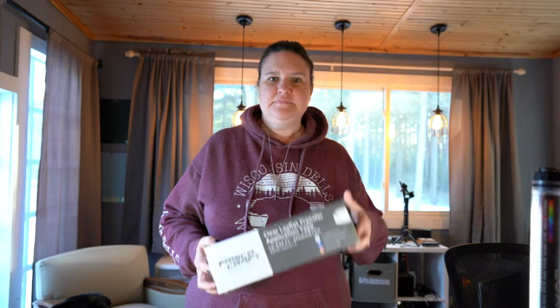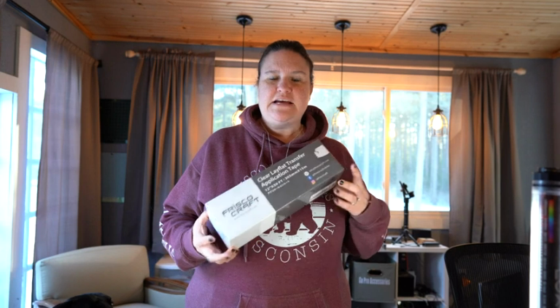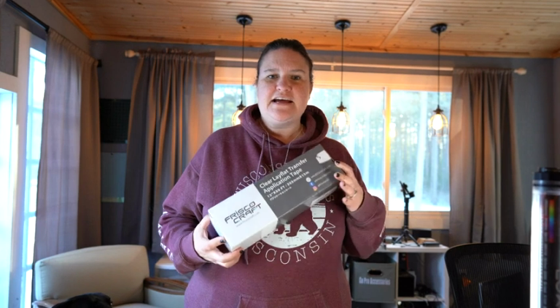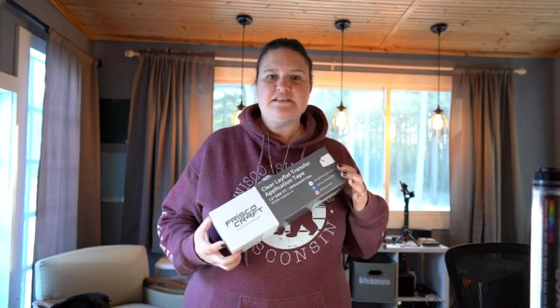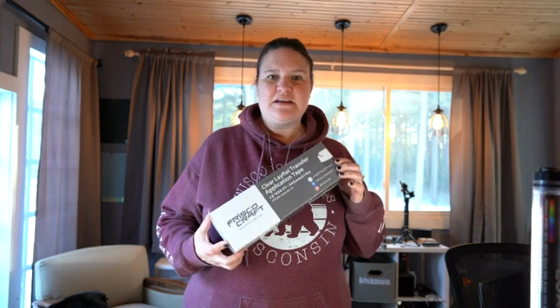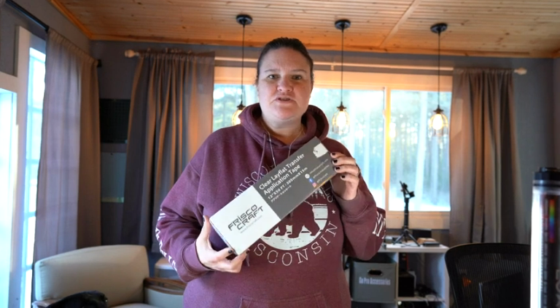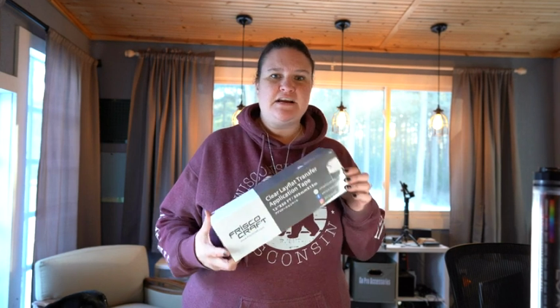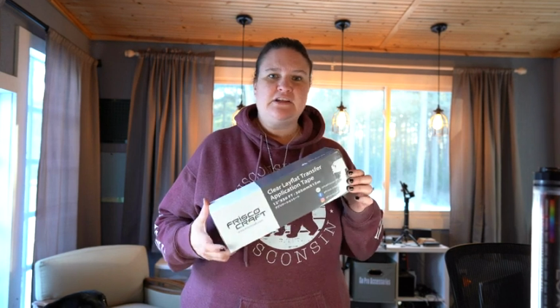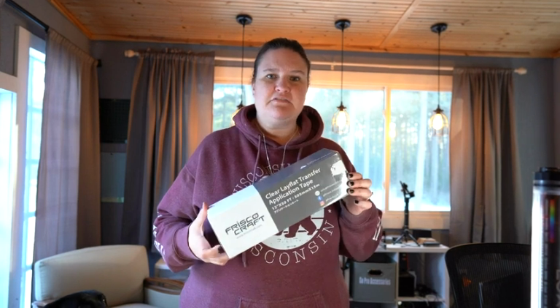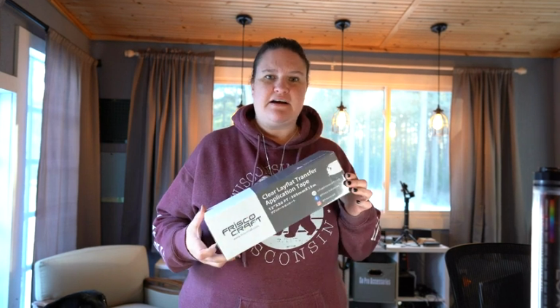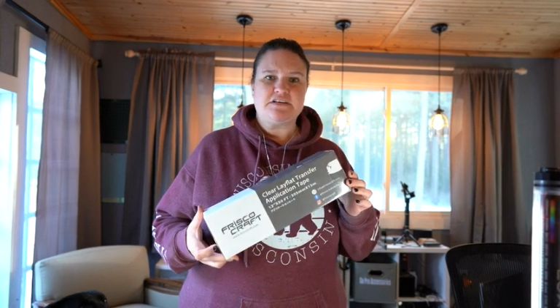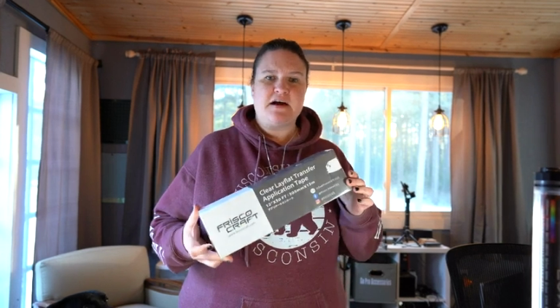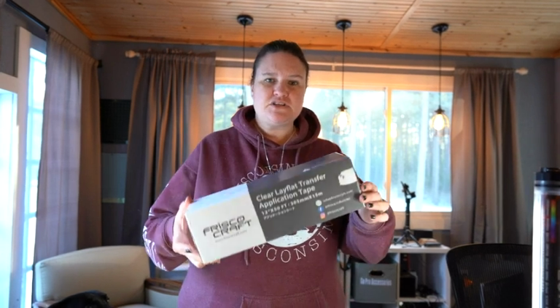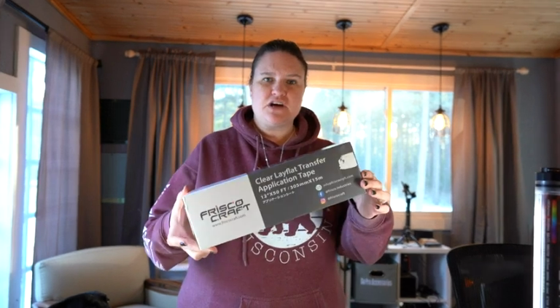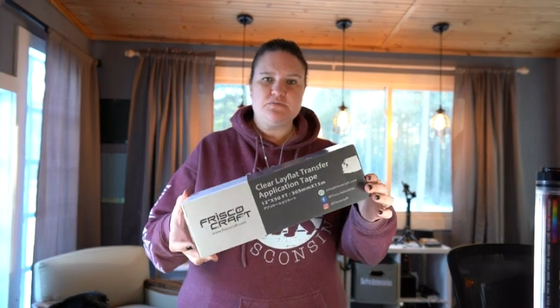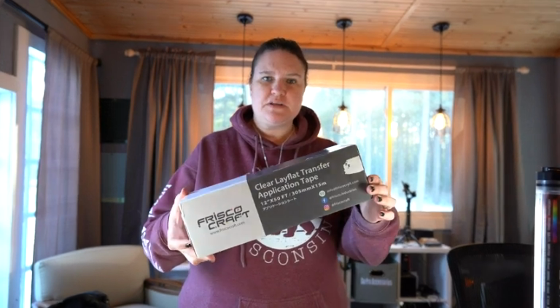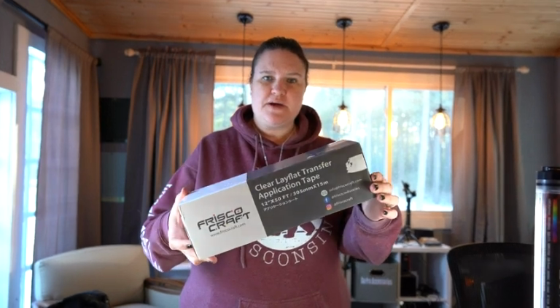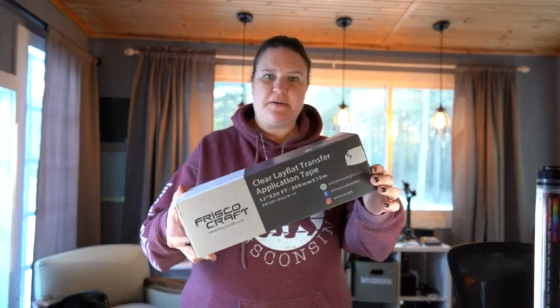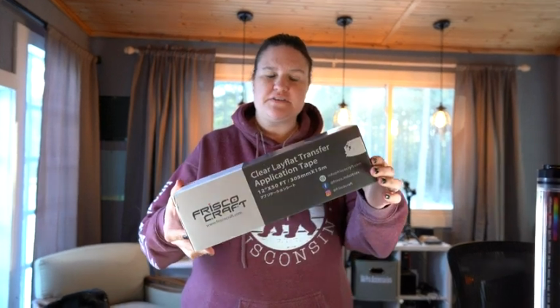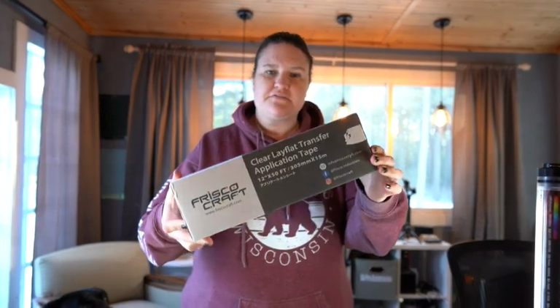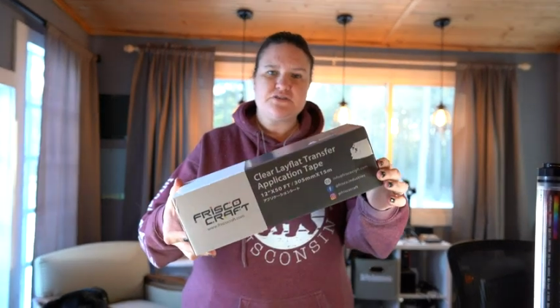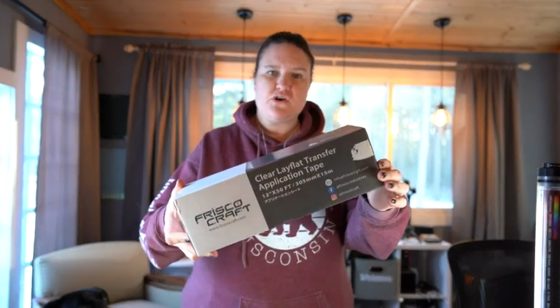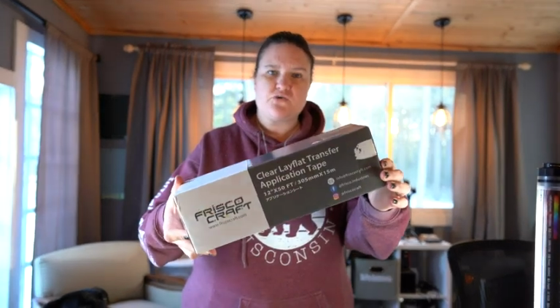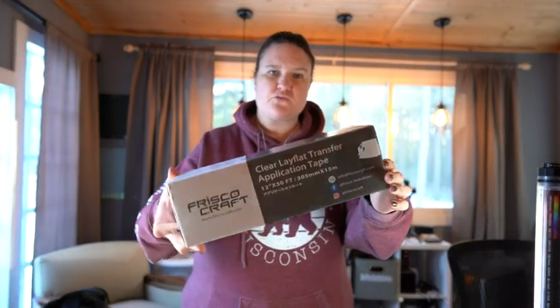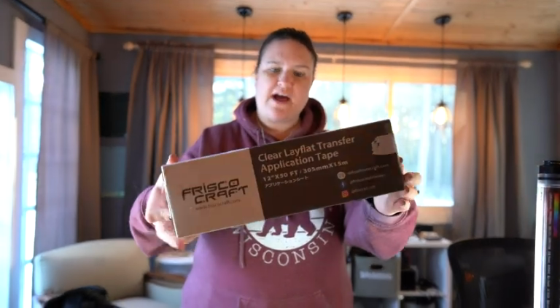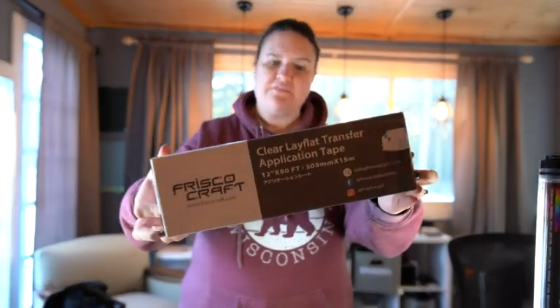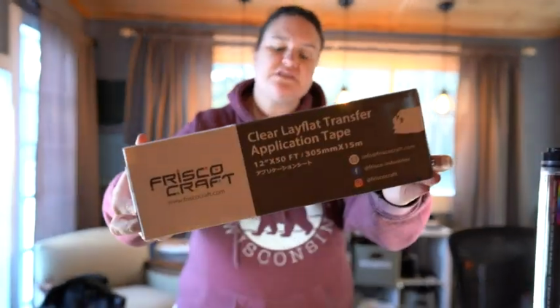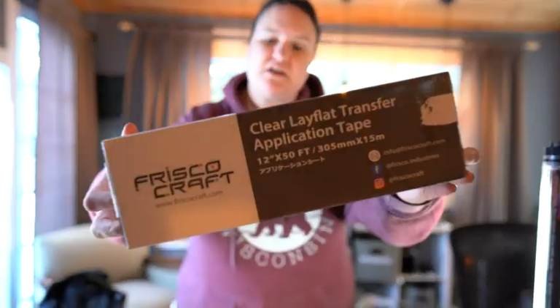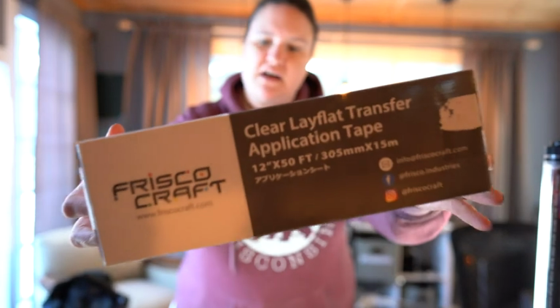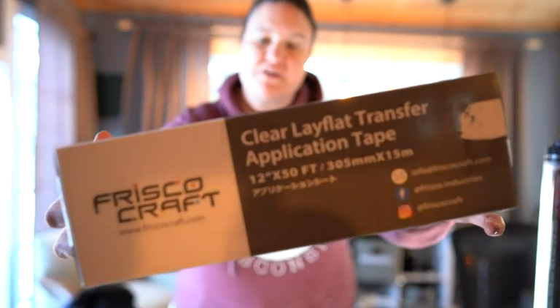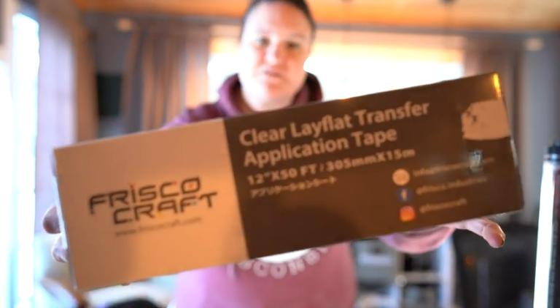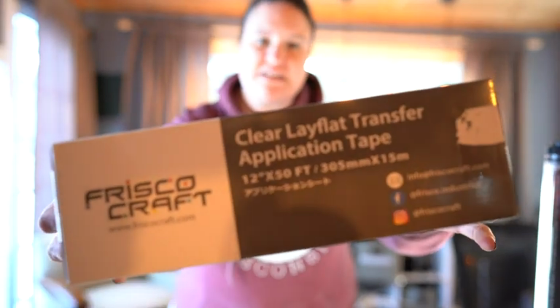Hi guys, my name is Jen and I love crafting. I'm going to talk to you really quick about this Frisco Craft Transfer Tape.